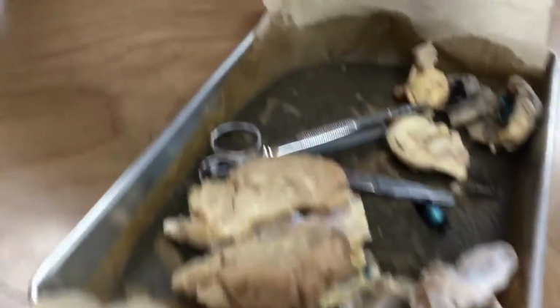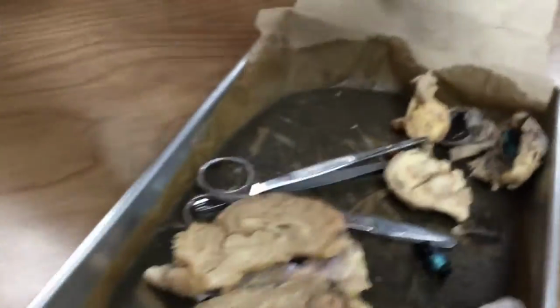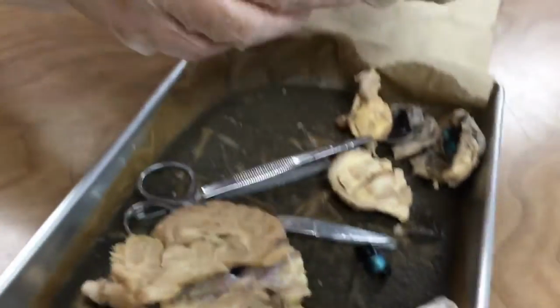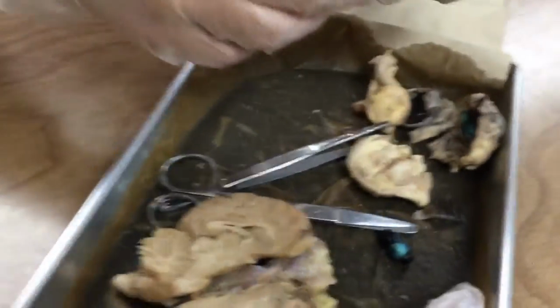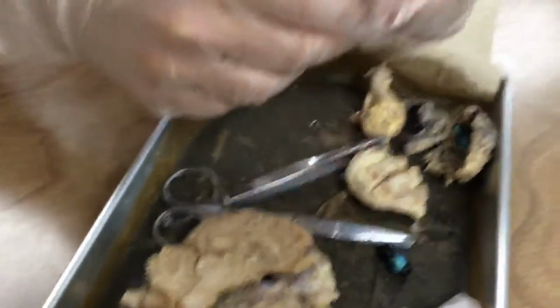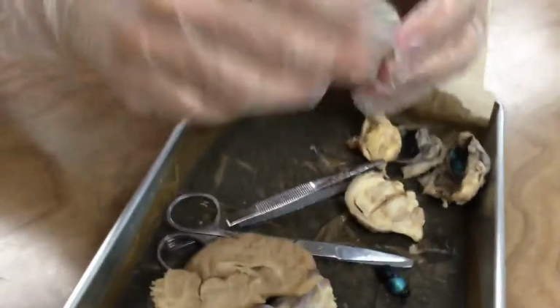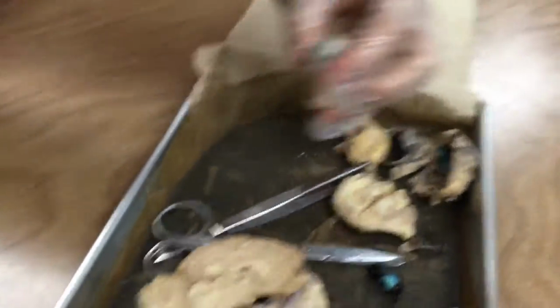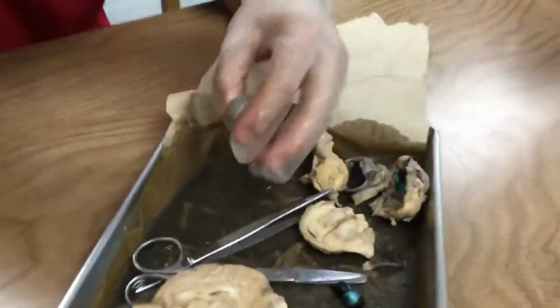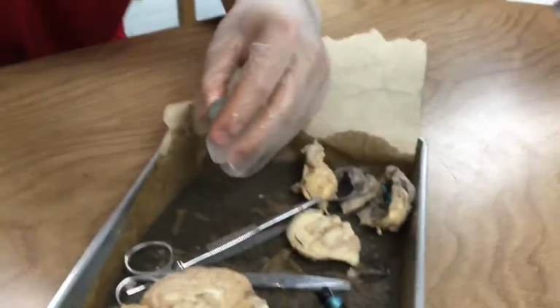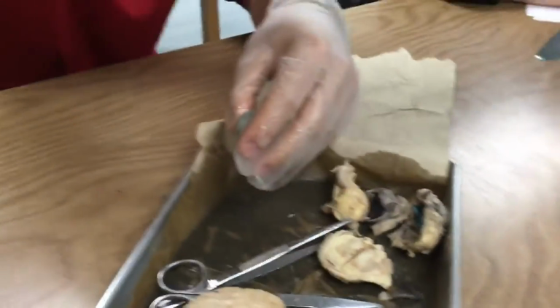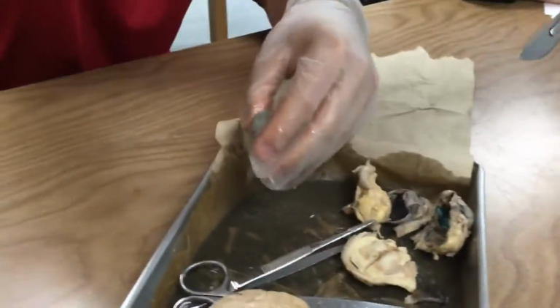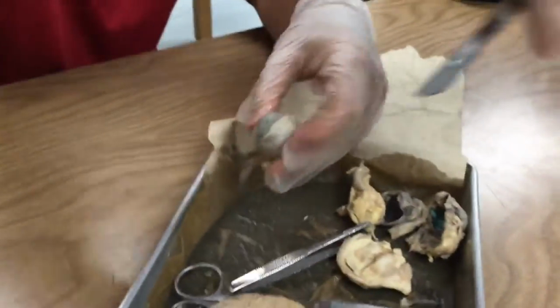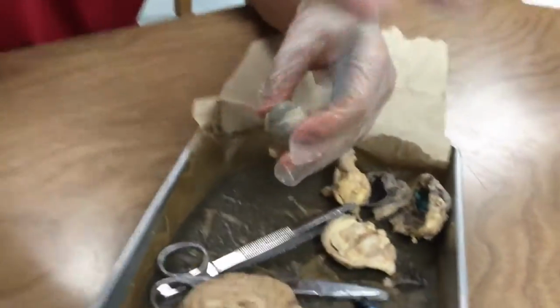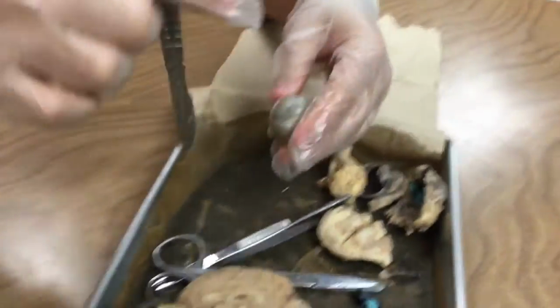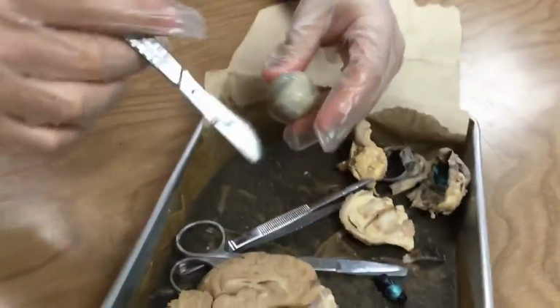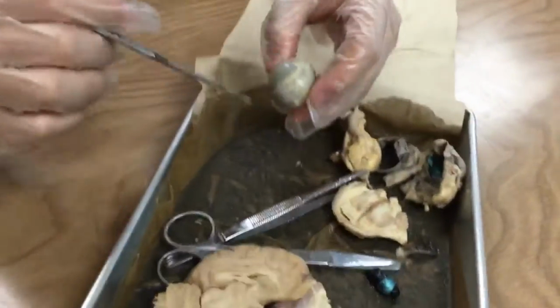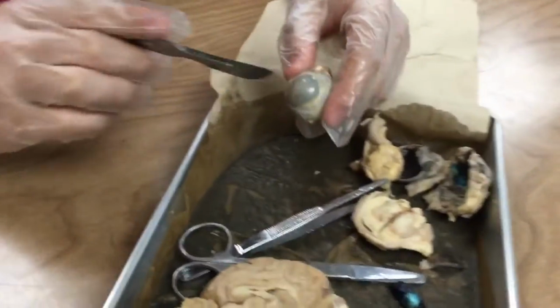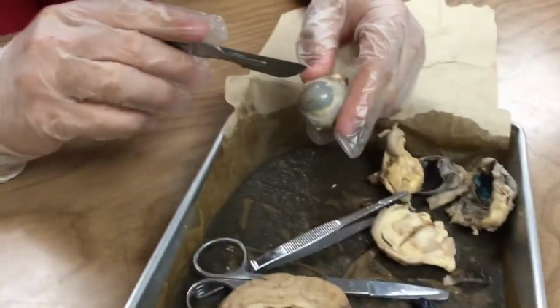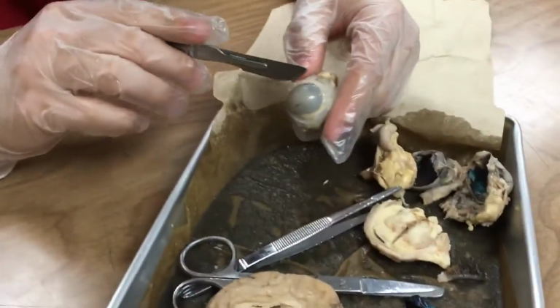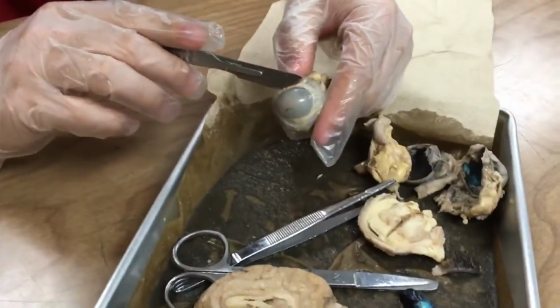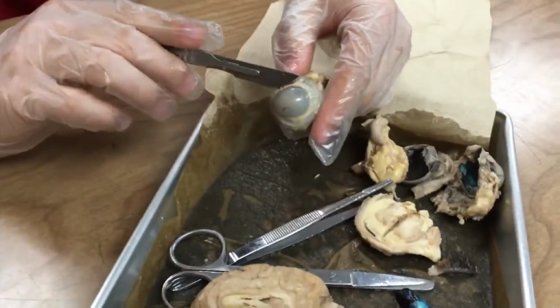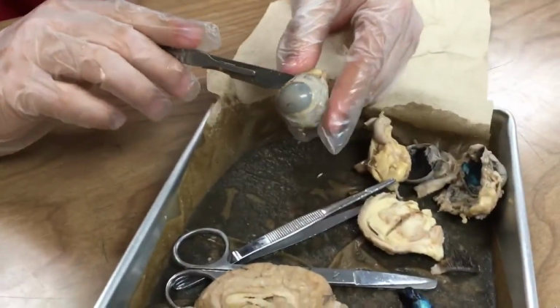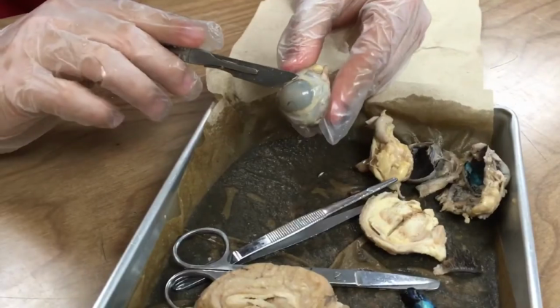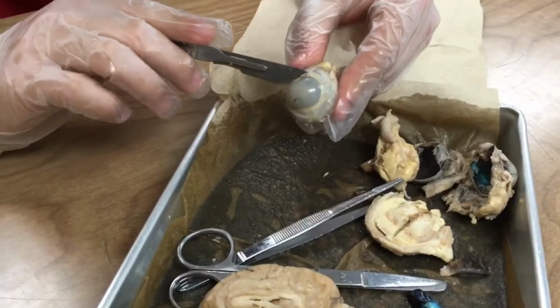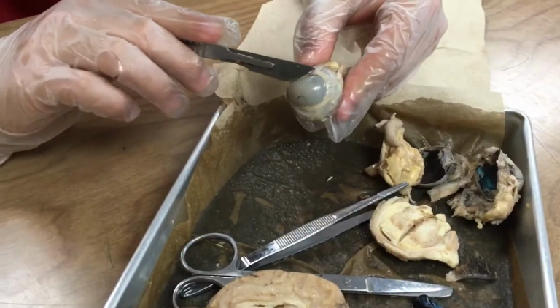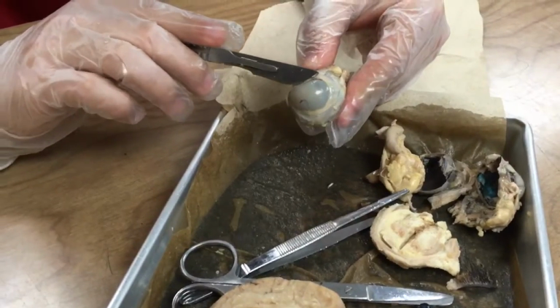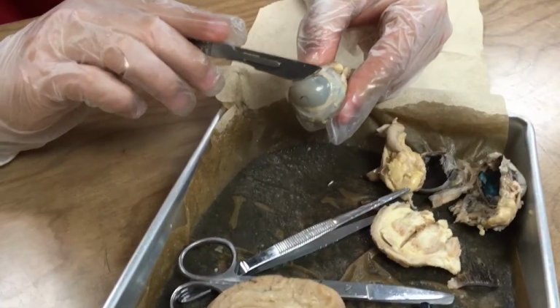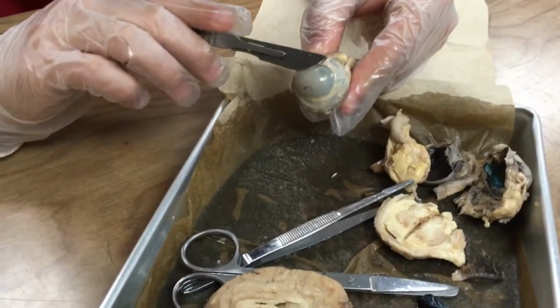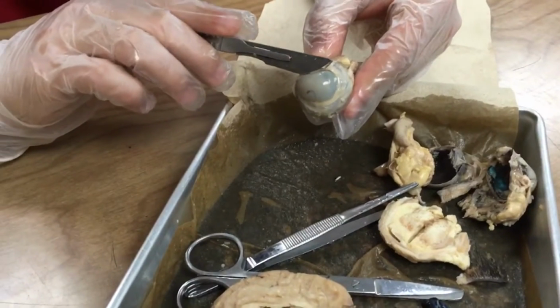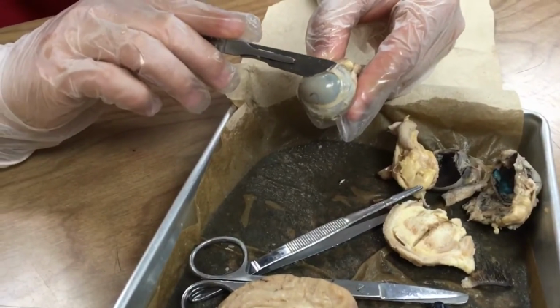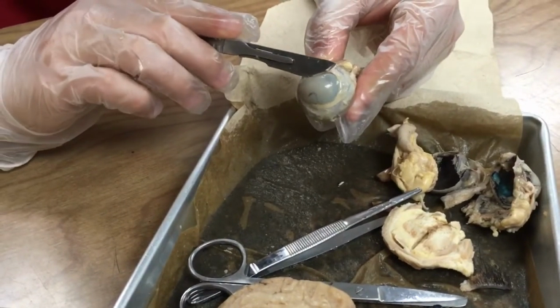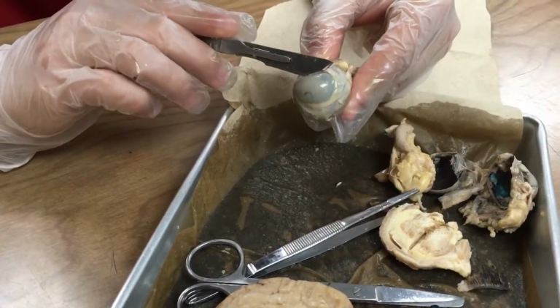Can I see the scalpel? It has to say scalpel. This is the brain stem, right? Yeah, definitely.